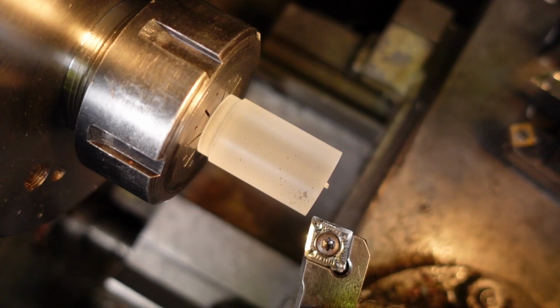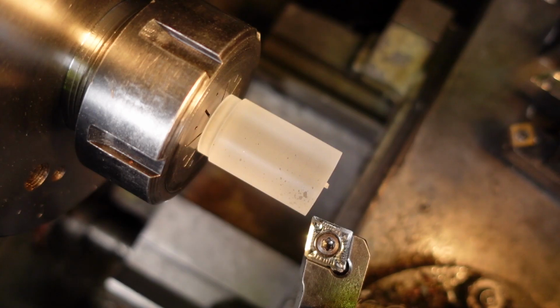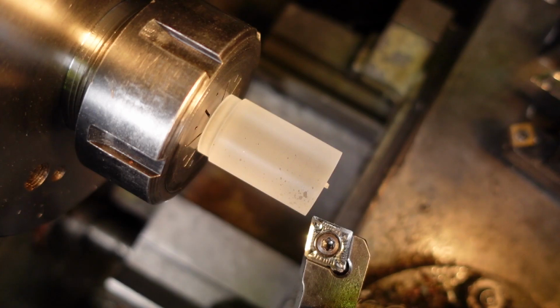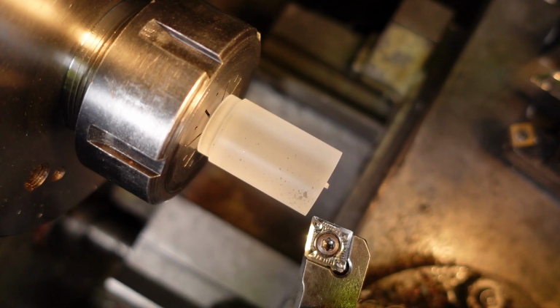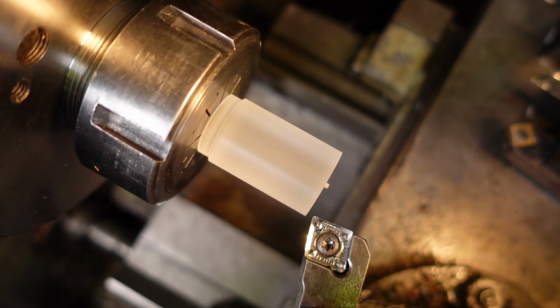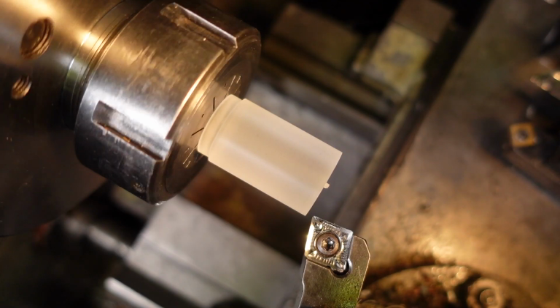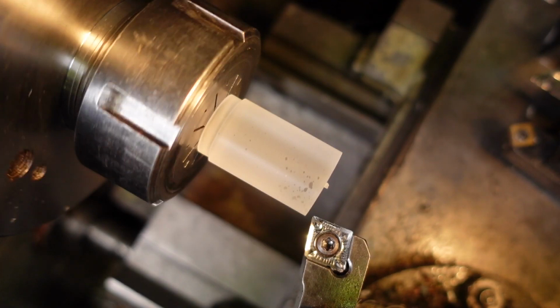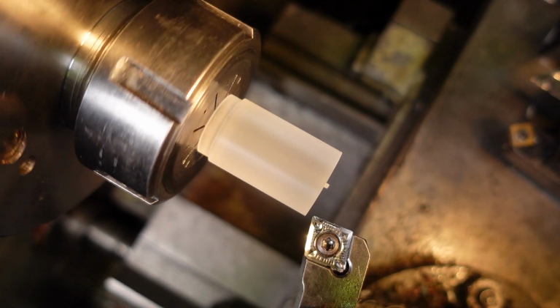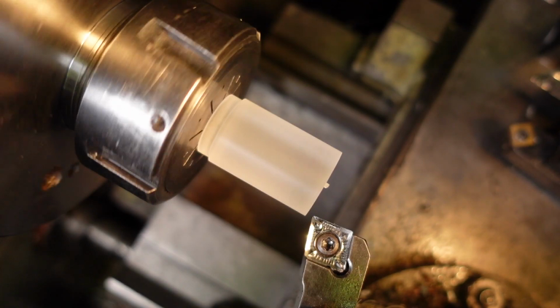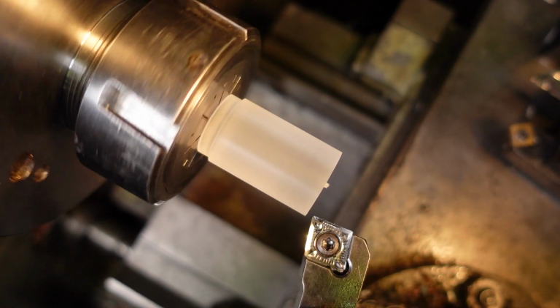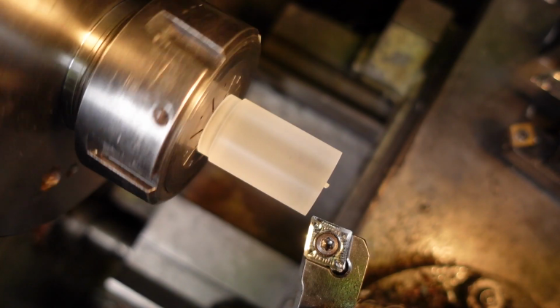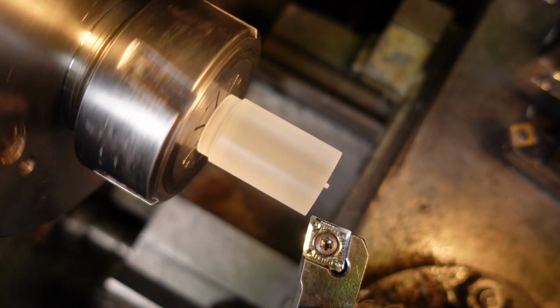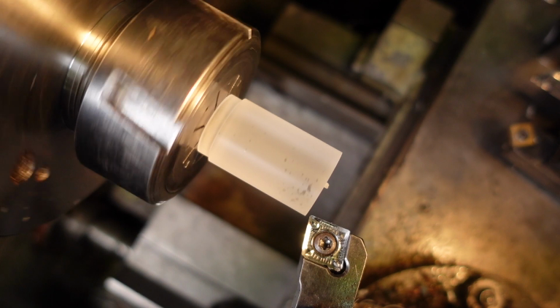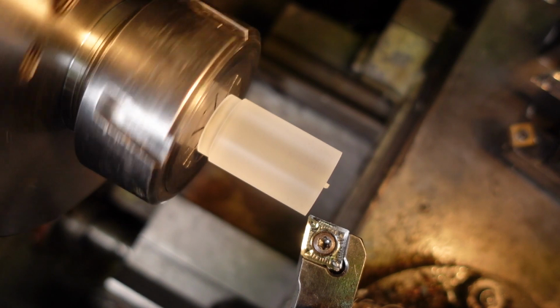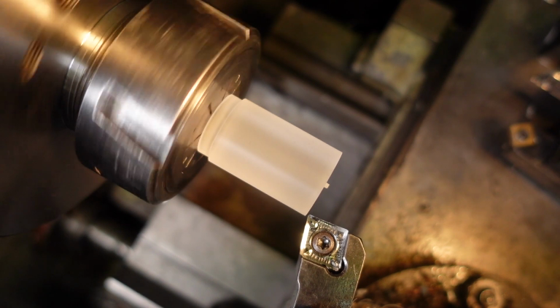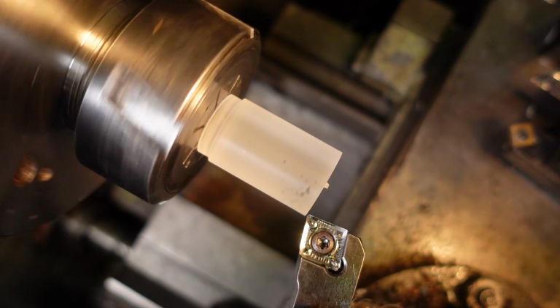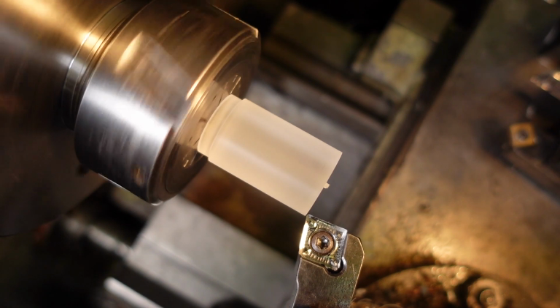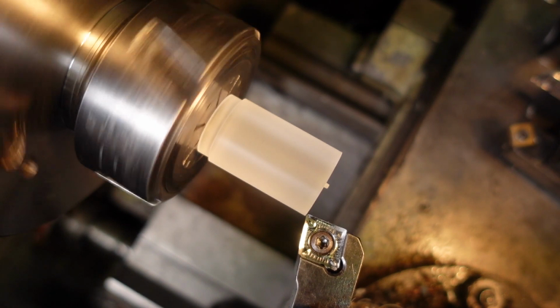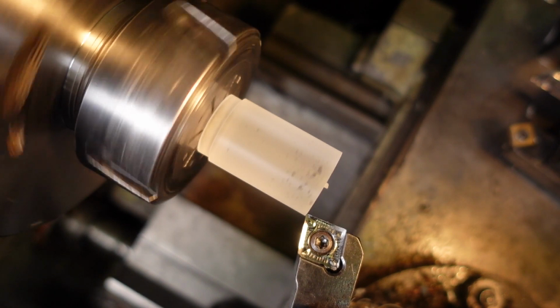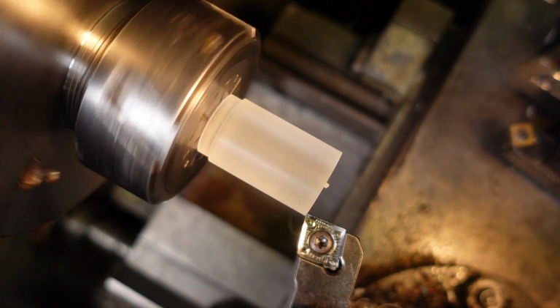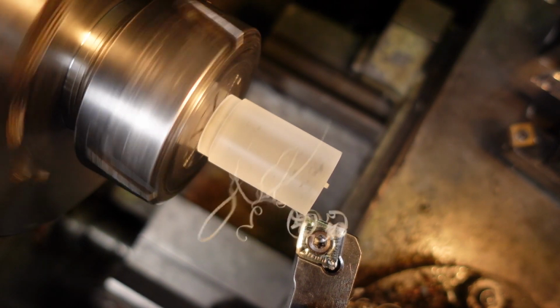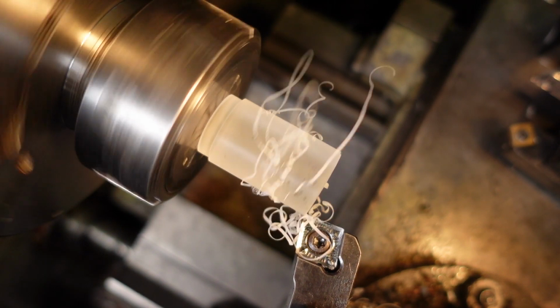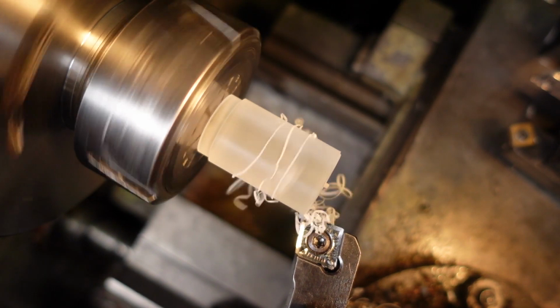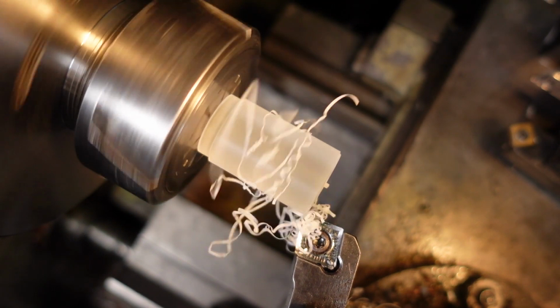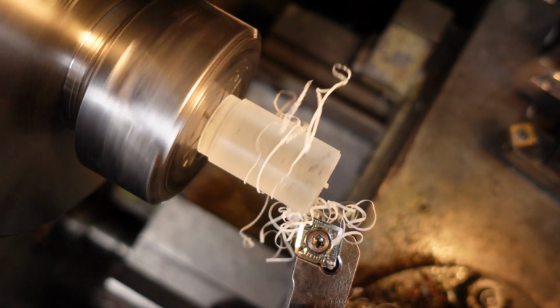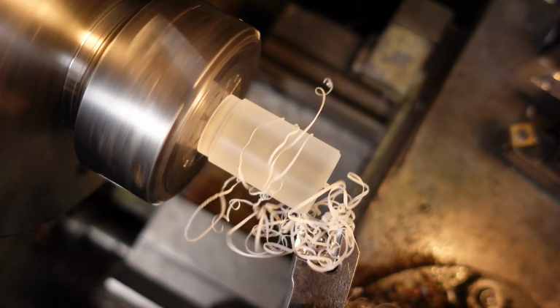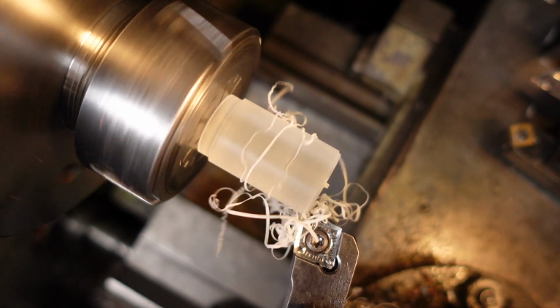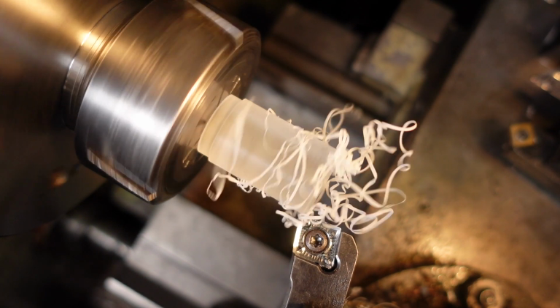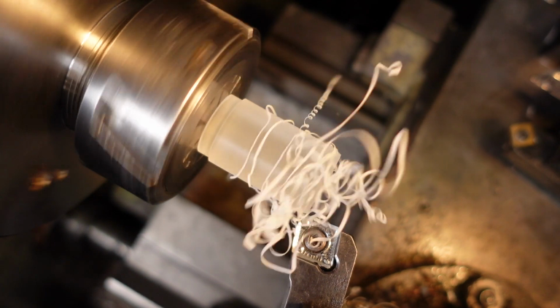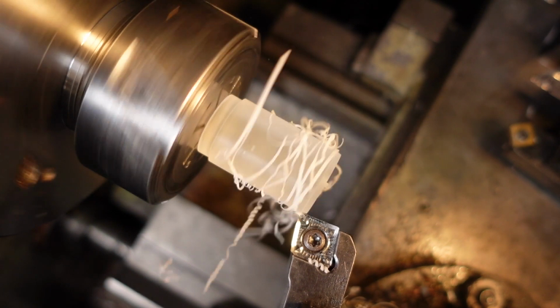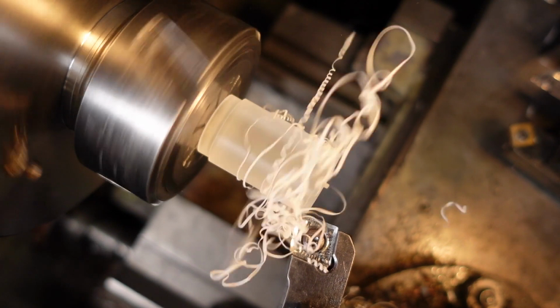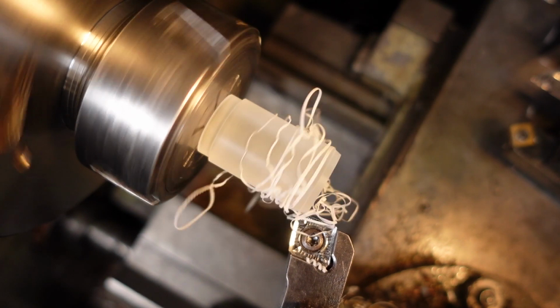I've set the compound at 13 and a half degrees to give me the 27 degree included angle for the taper.